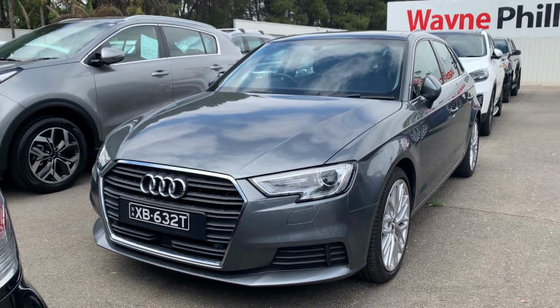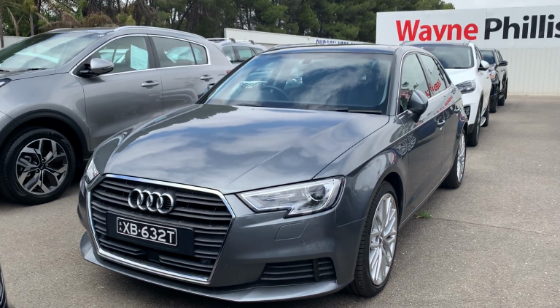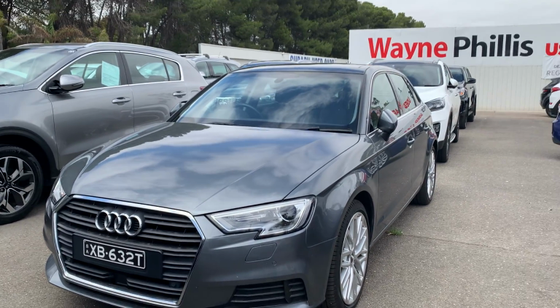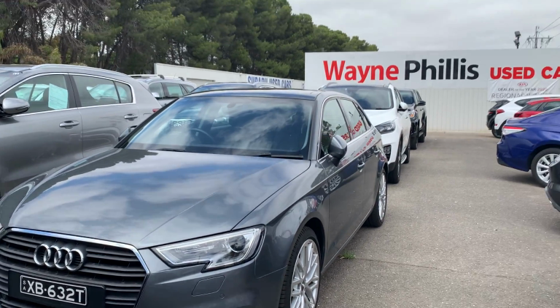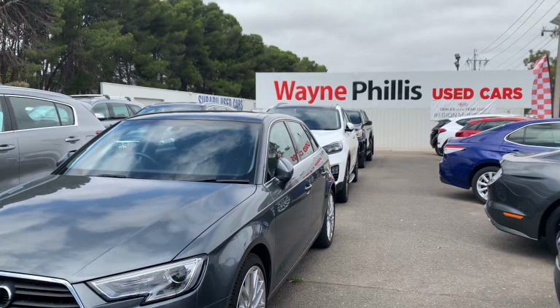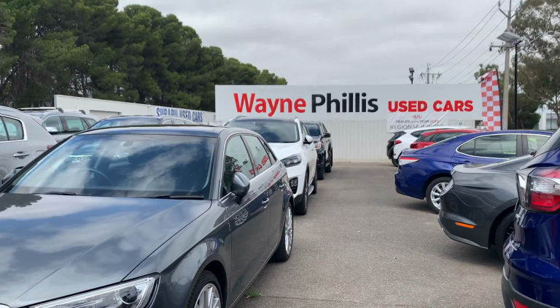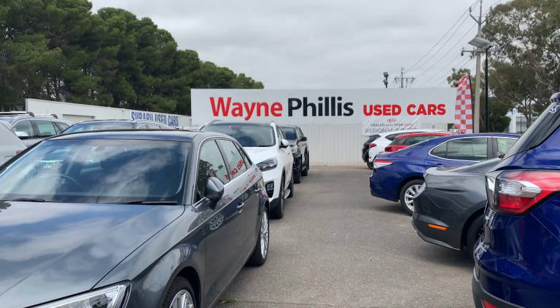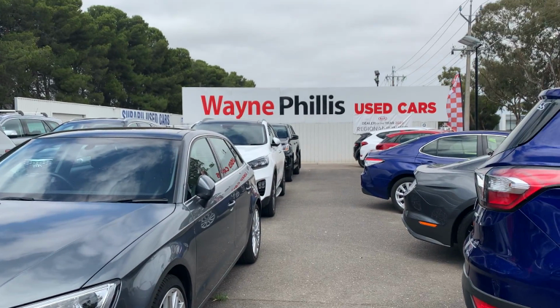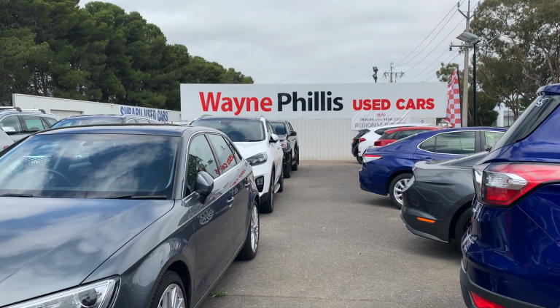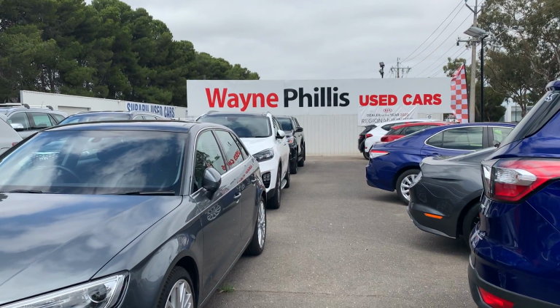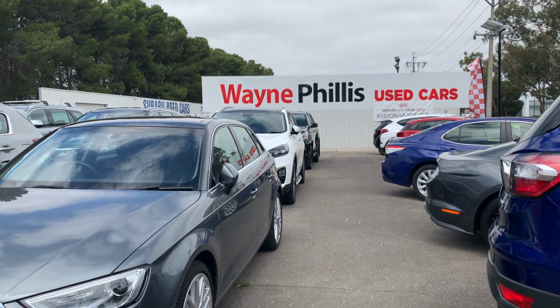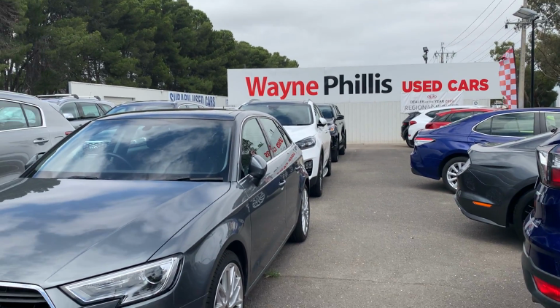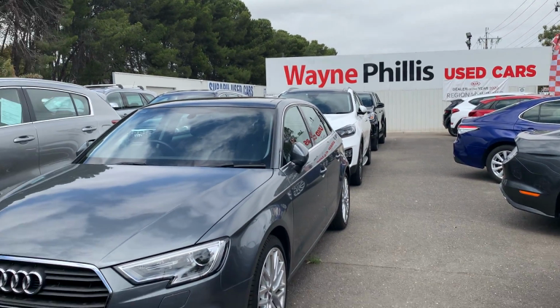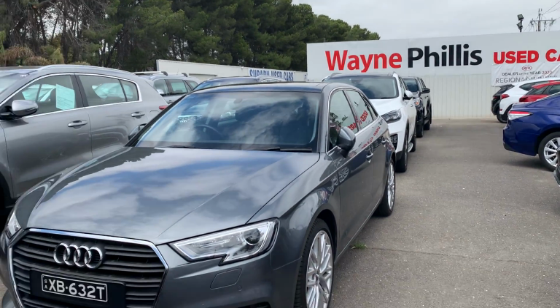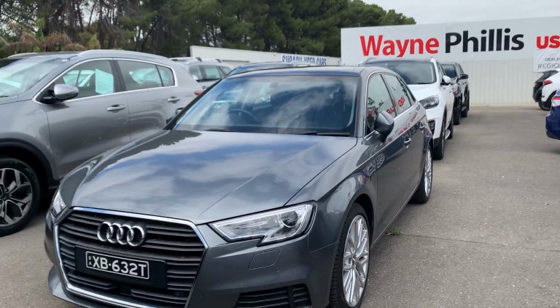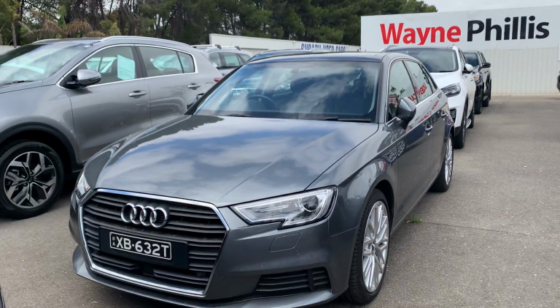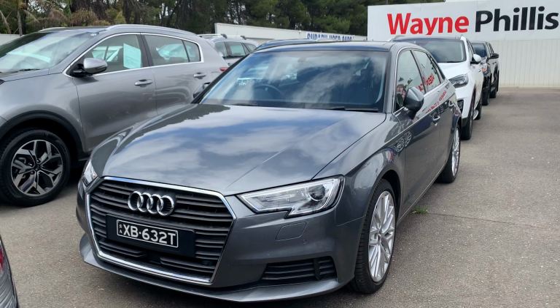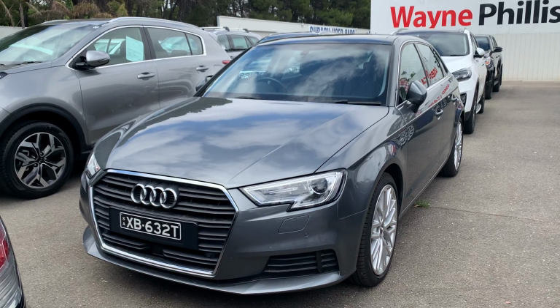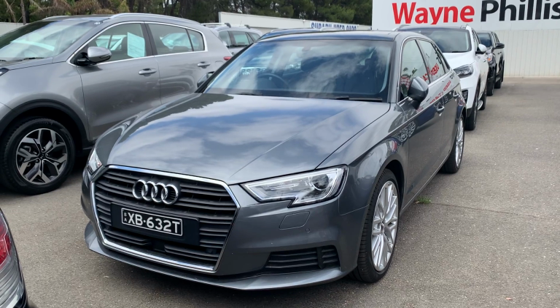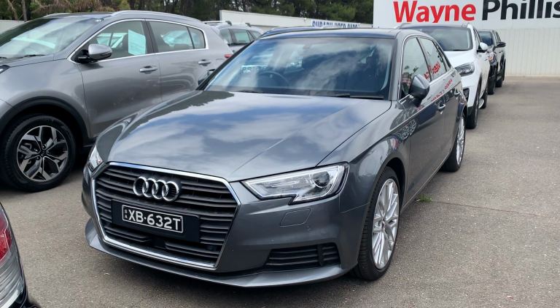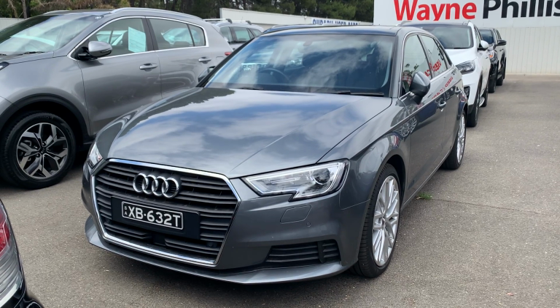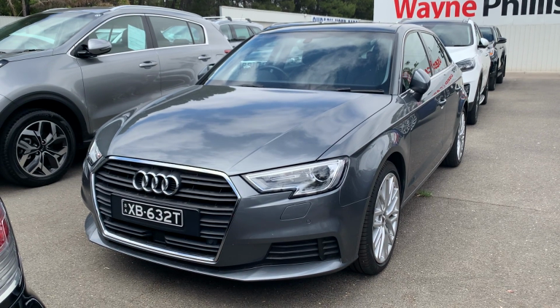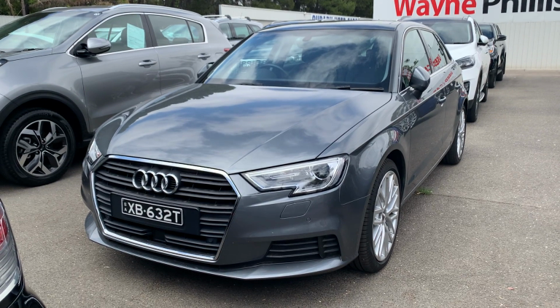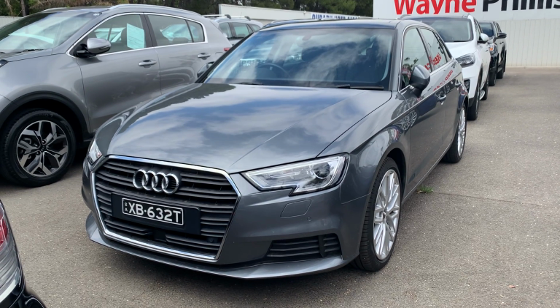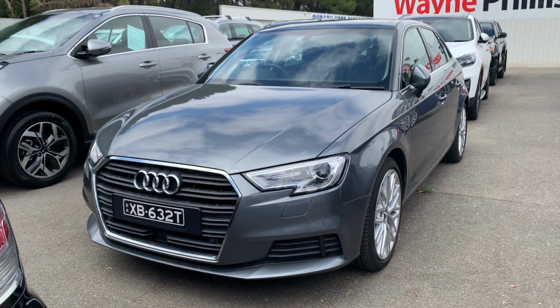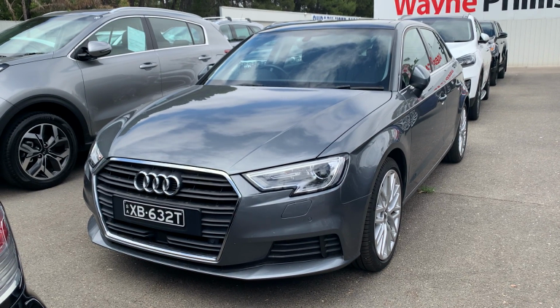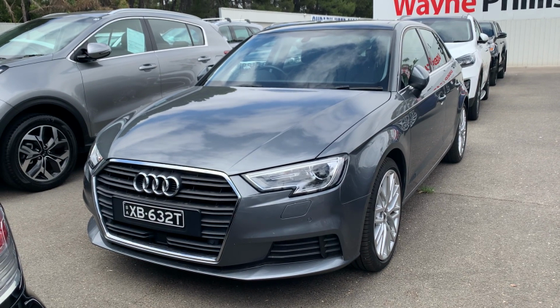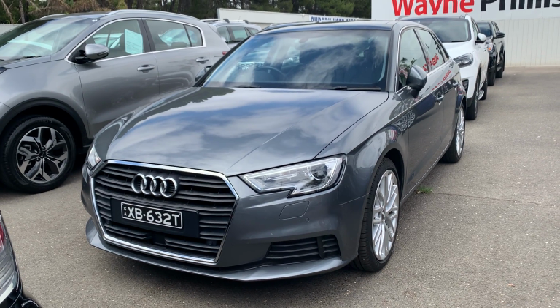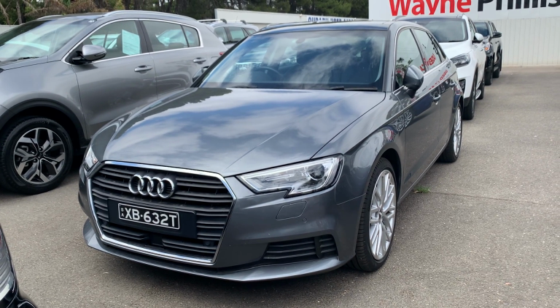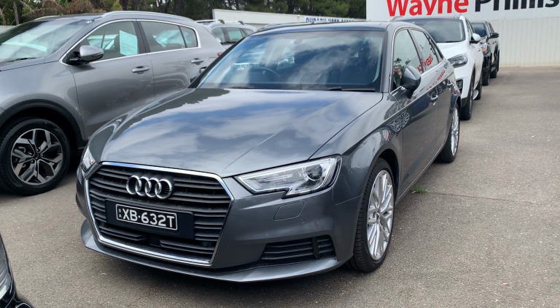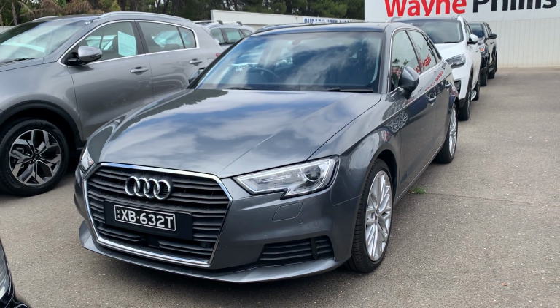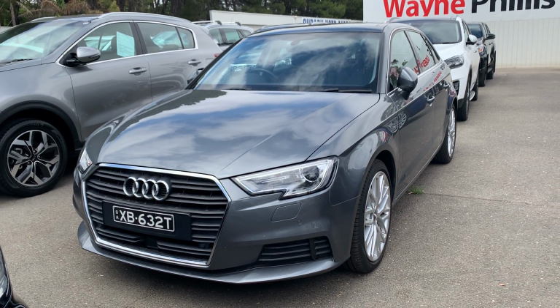G'day Ben, it's Matt from Wayne Phyllis Used Cars in Ranella. Just gonna shoot the Audi A3 video that you requested, then hopefully we can get together.